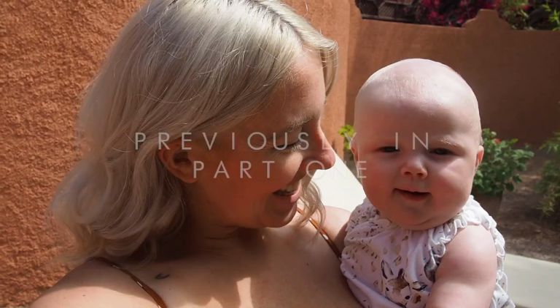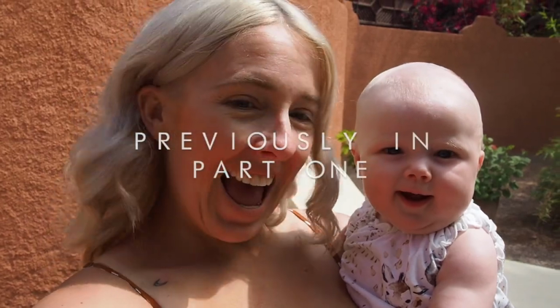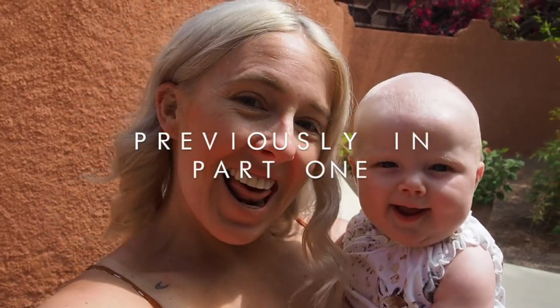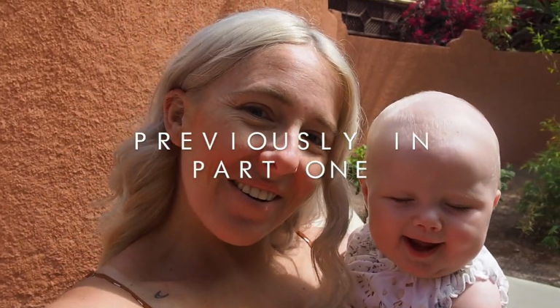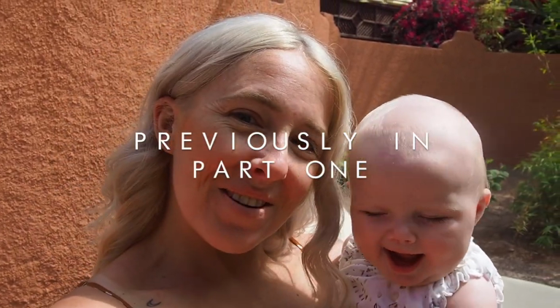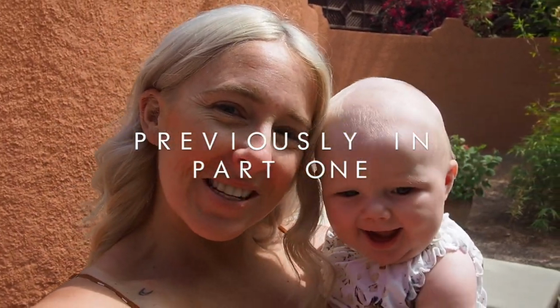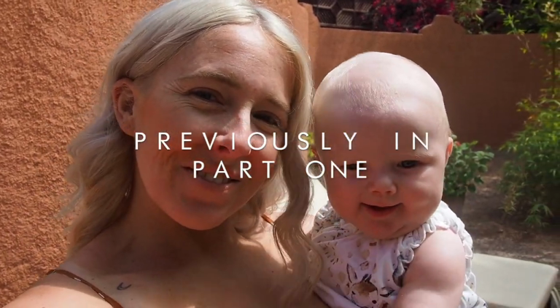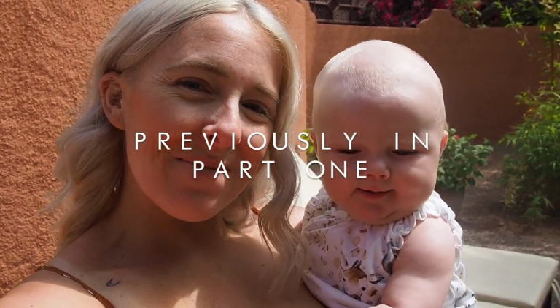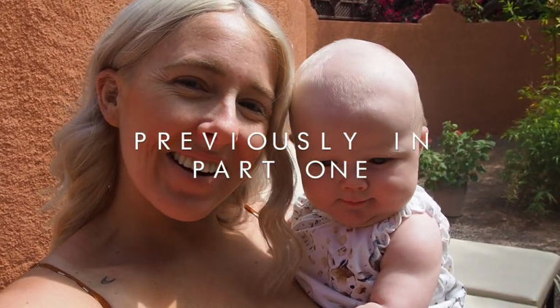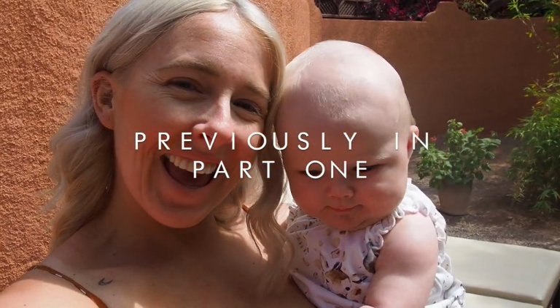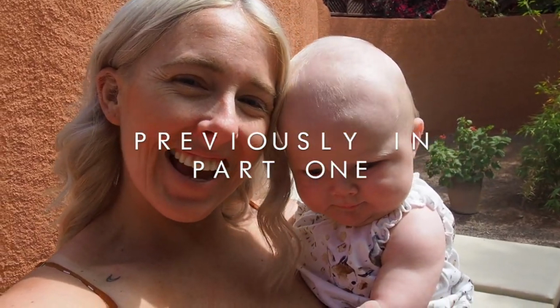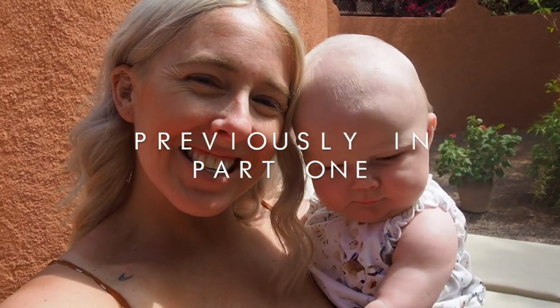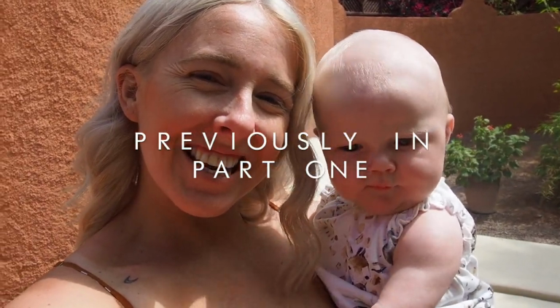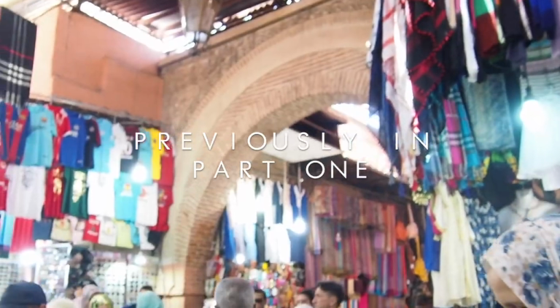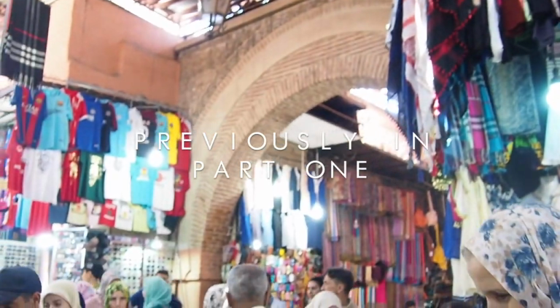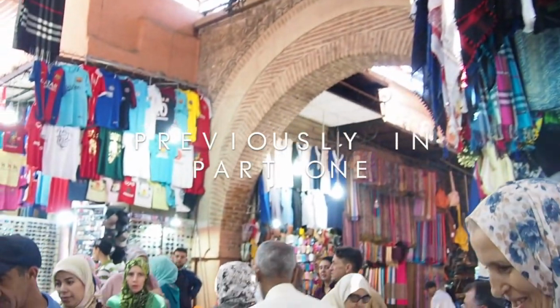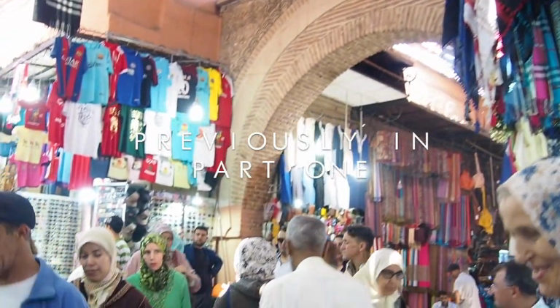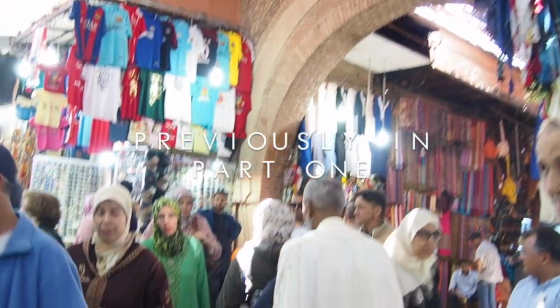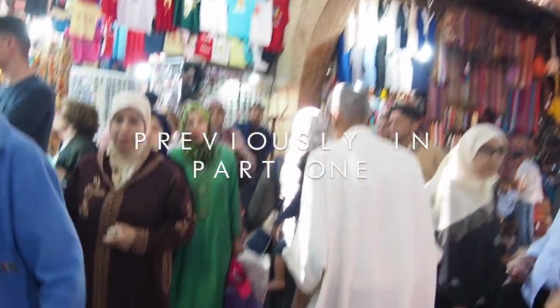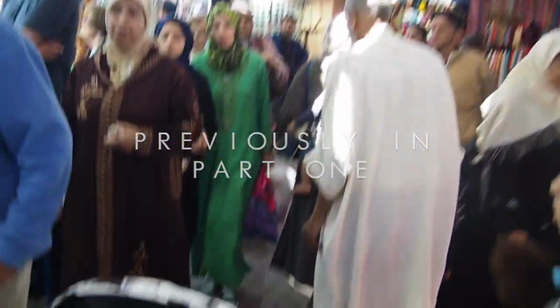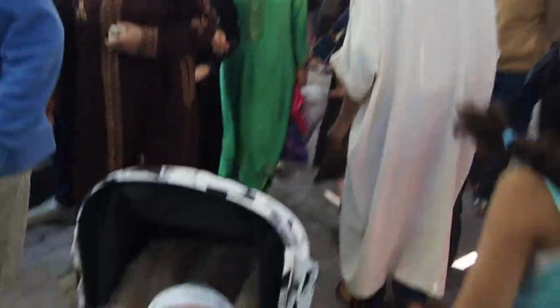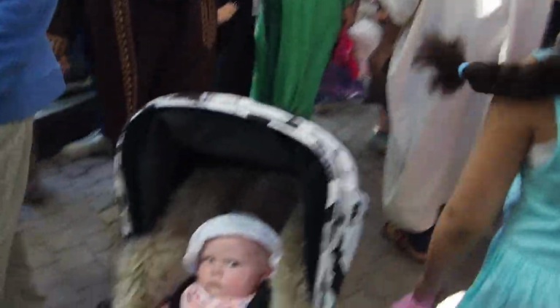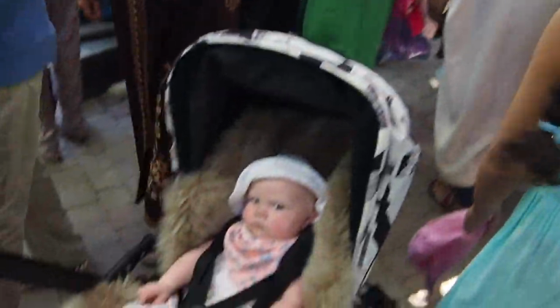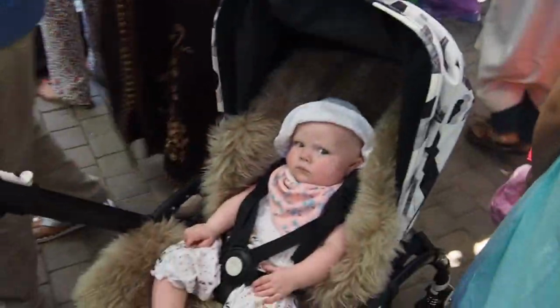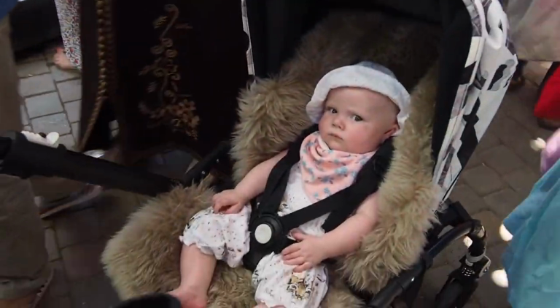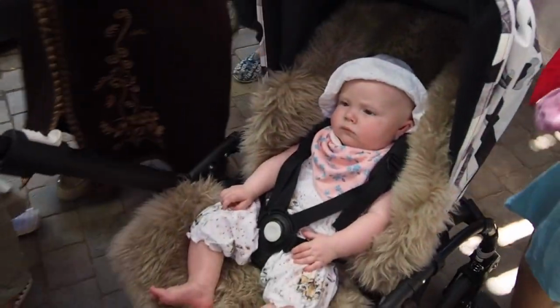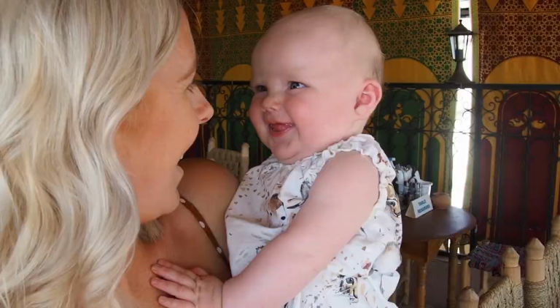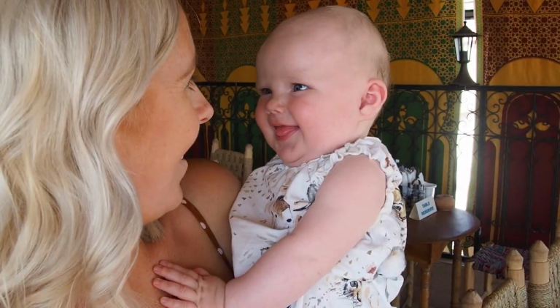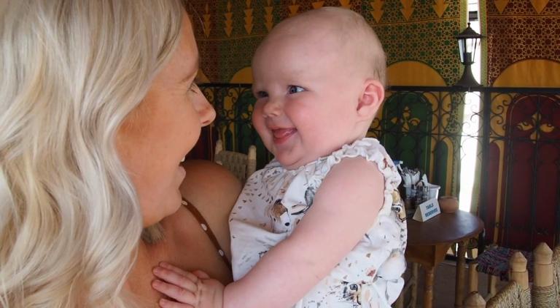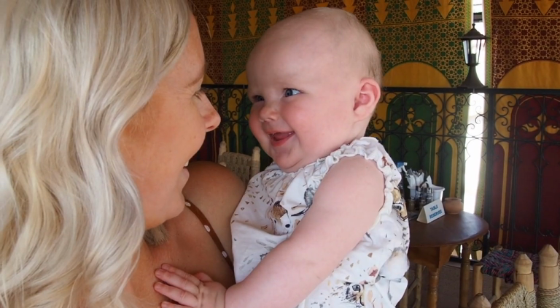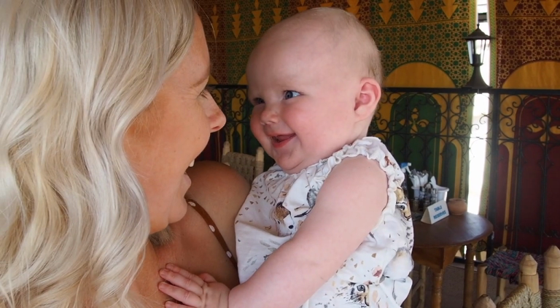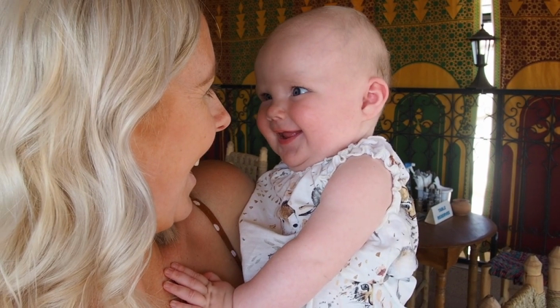Say hello everybody from Marrakesh! It's Marrakesh, can you hear it?